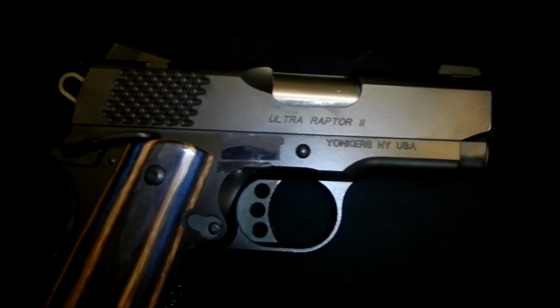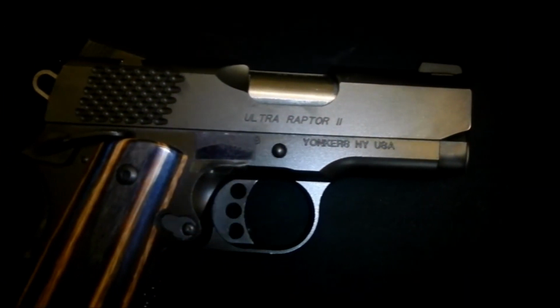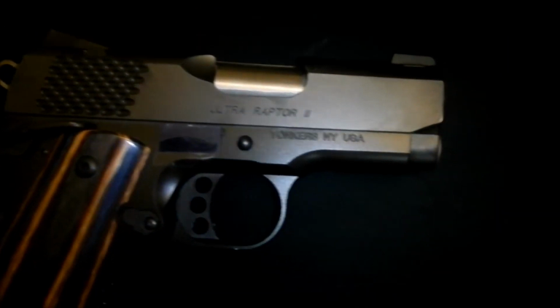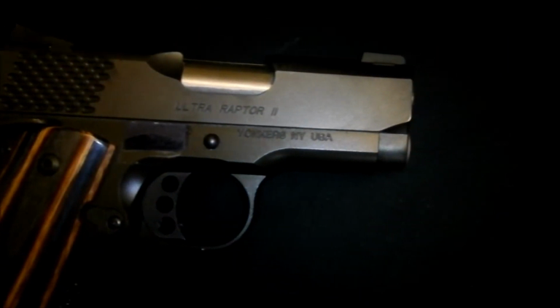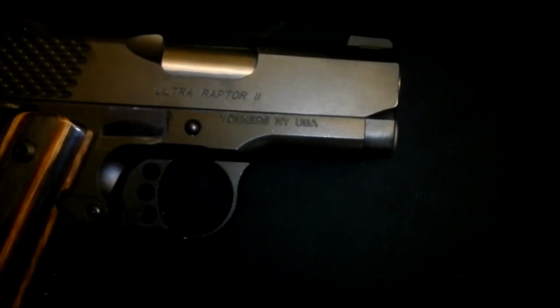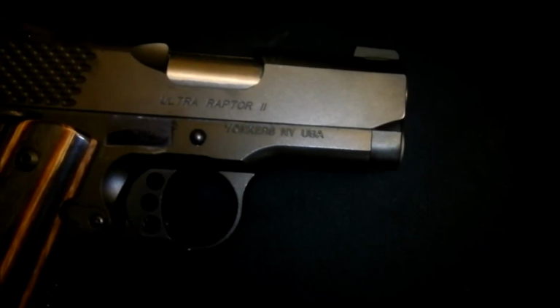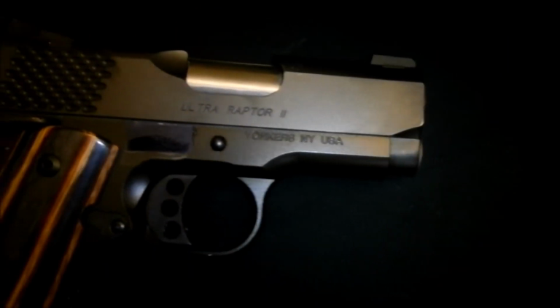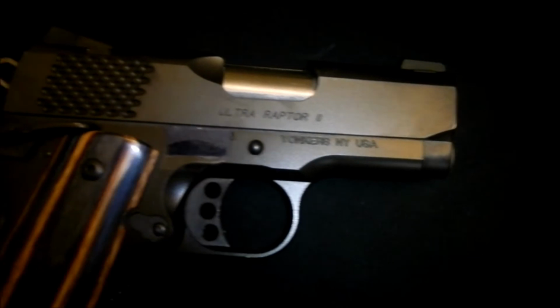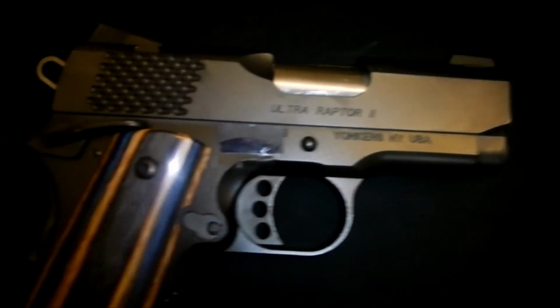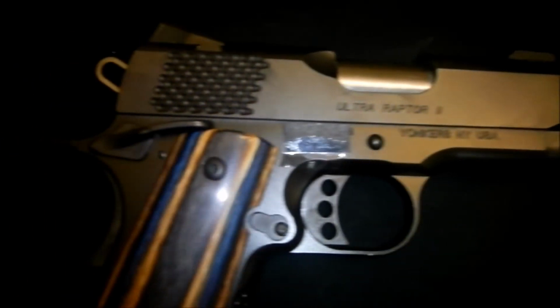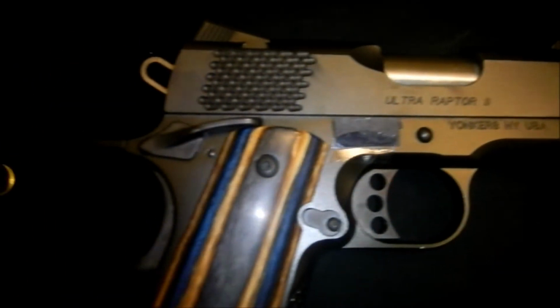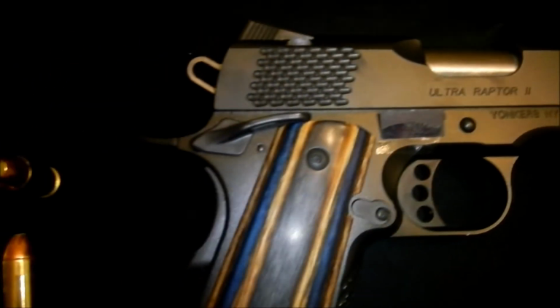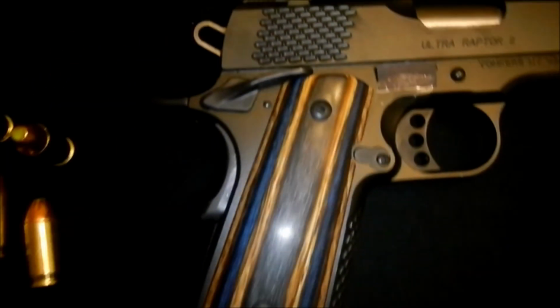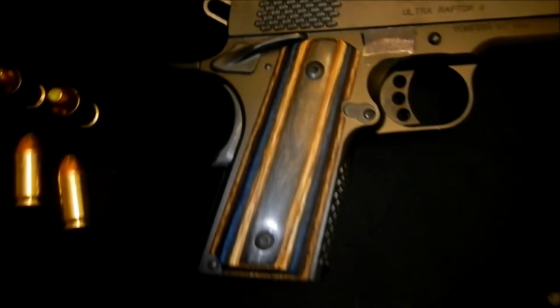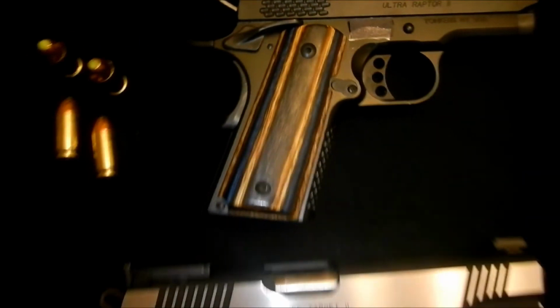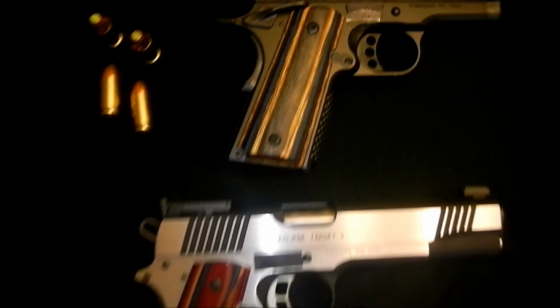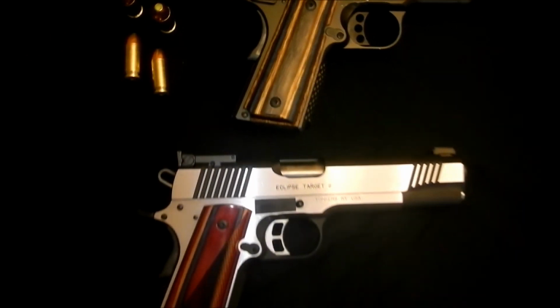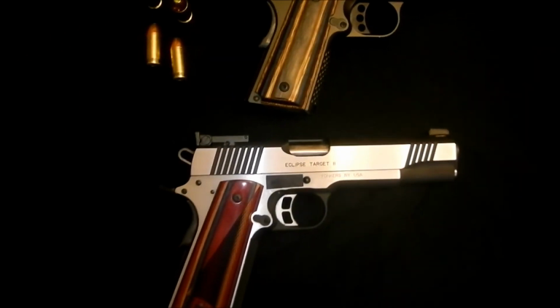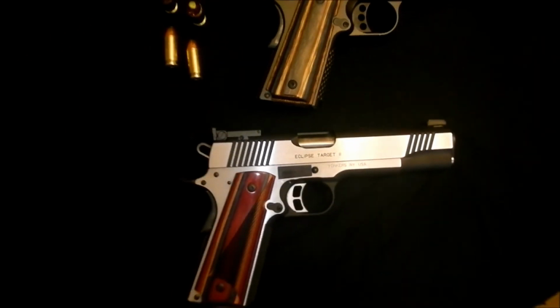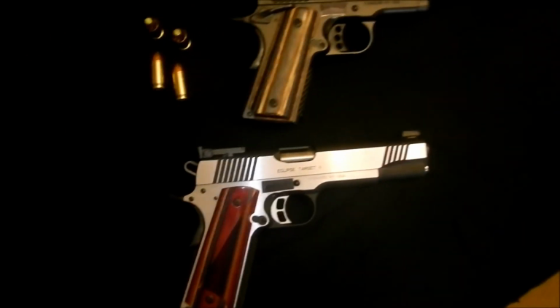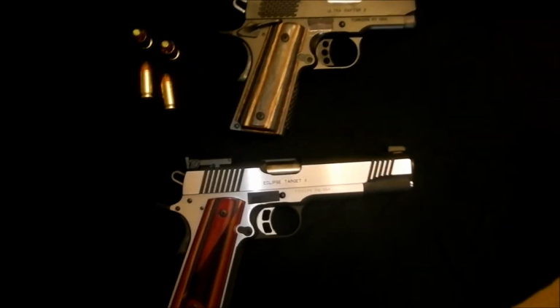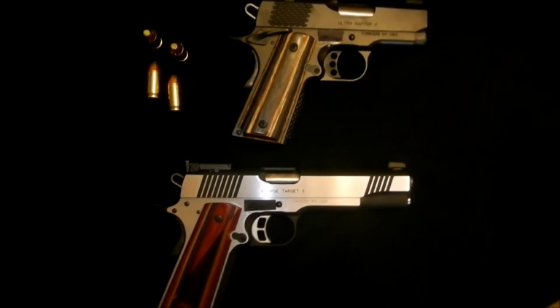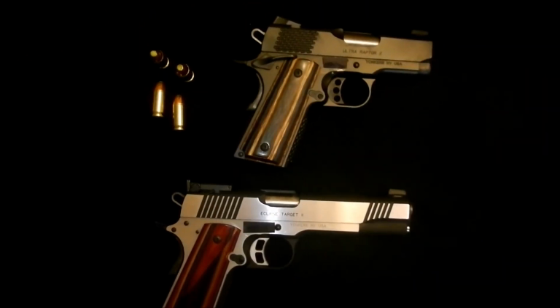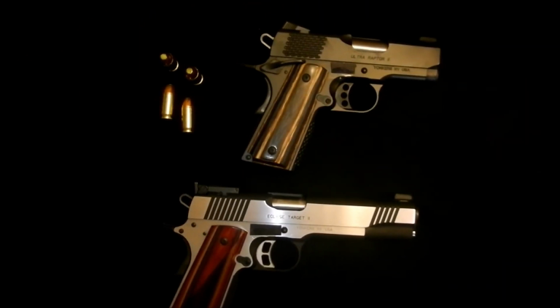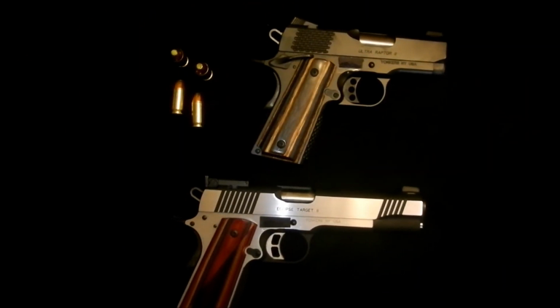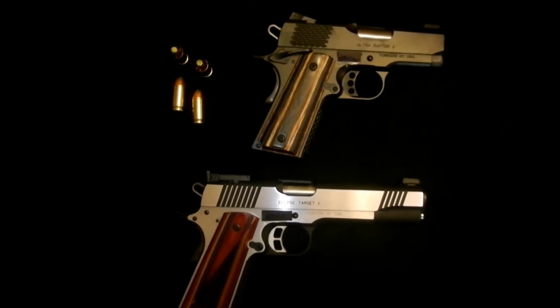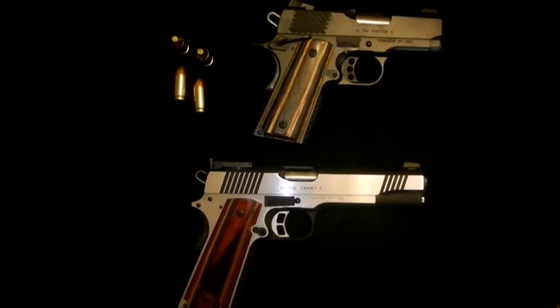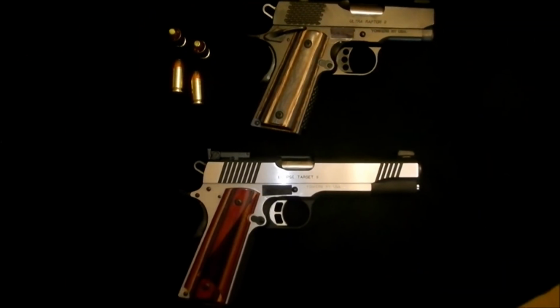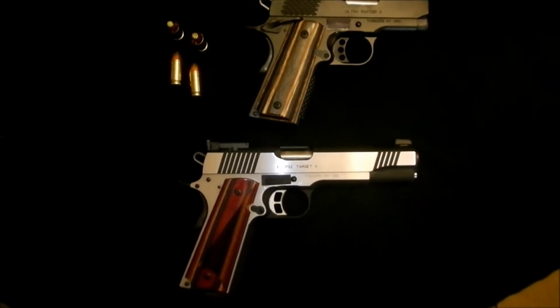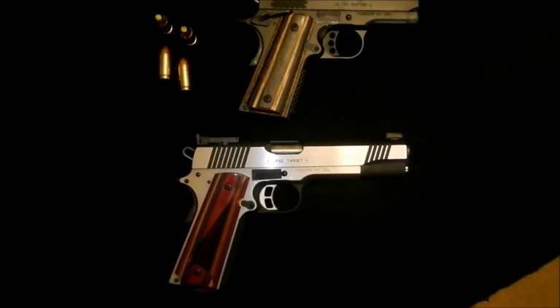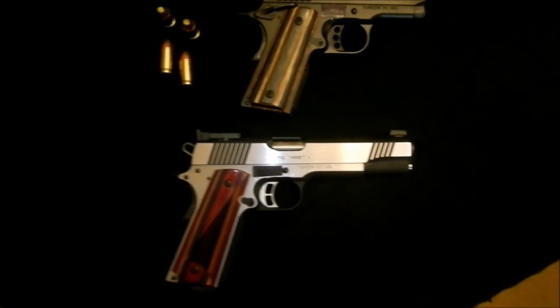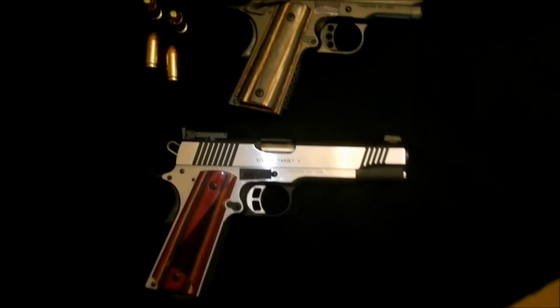So, just thought I'd show off a couple of different ones here. Hope you enjoy it.